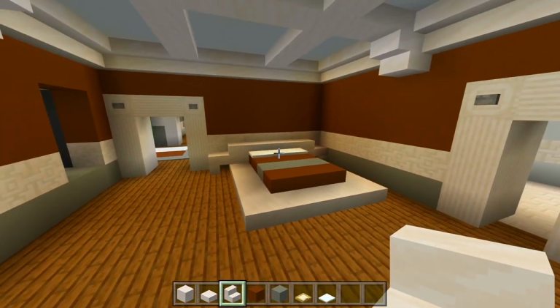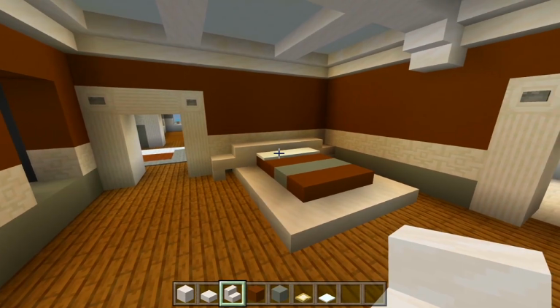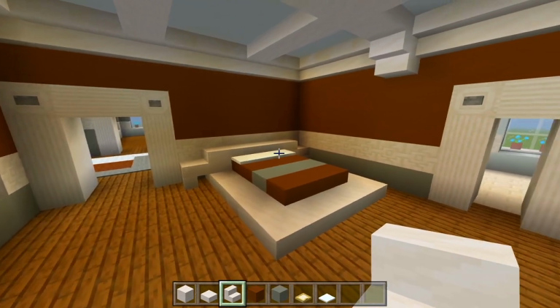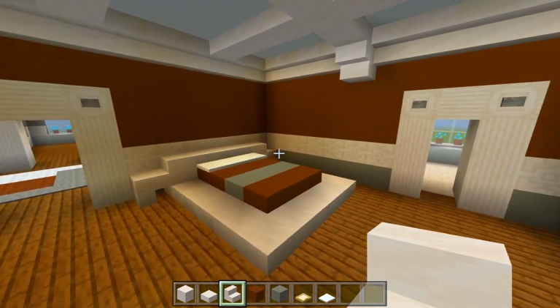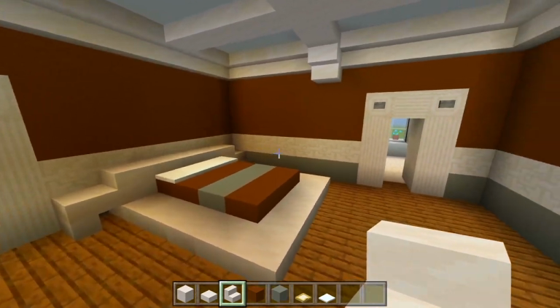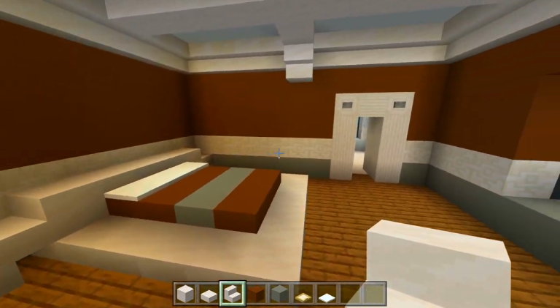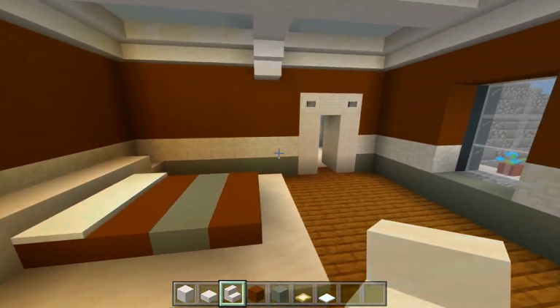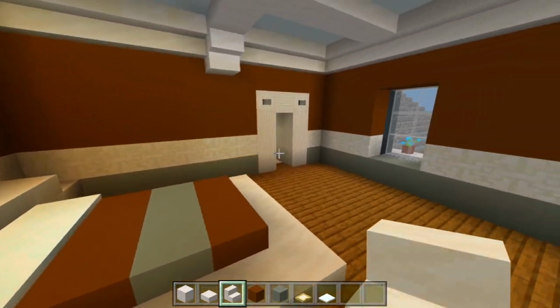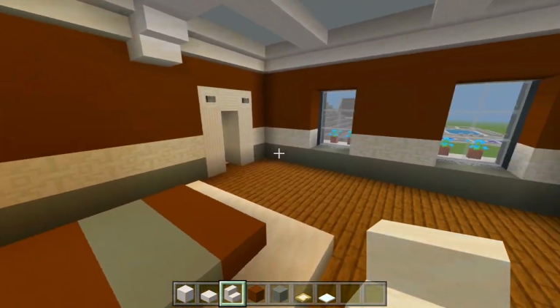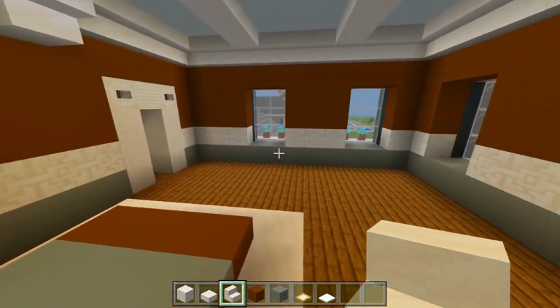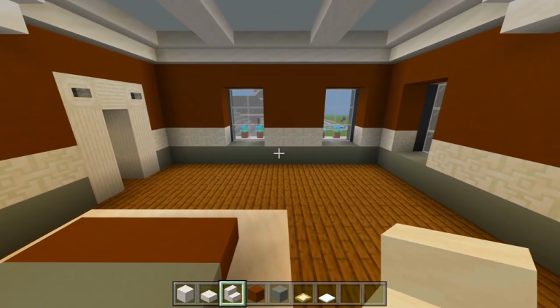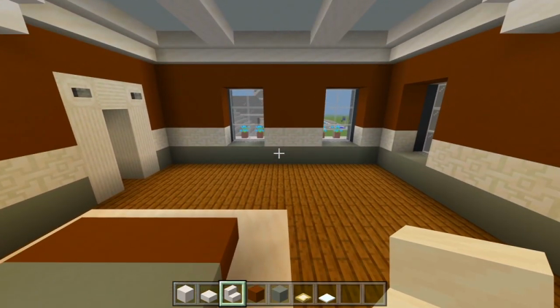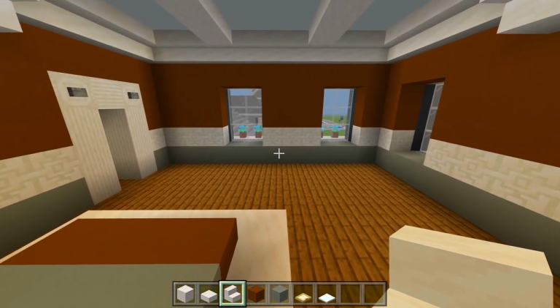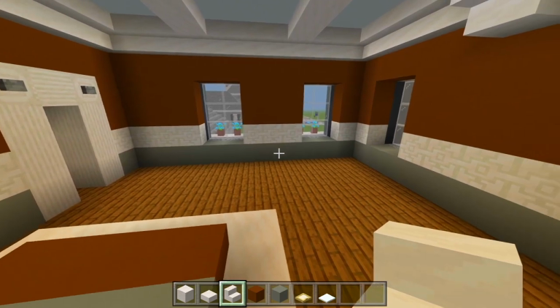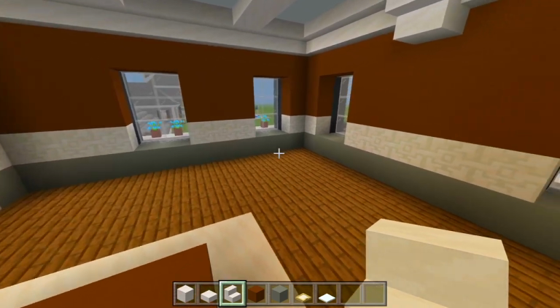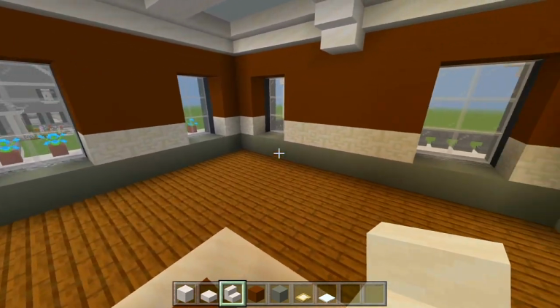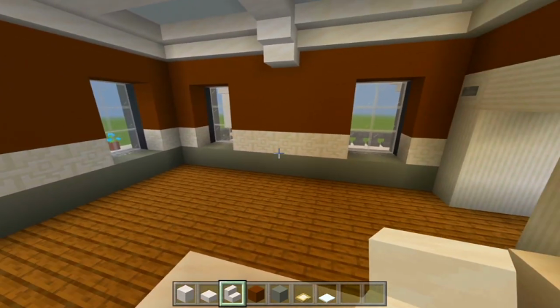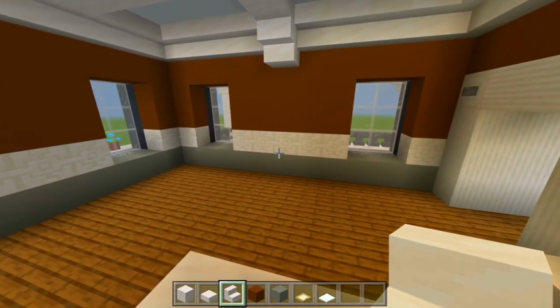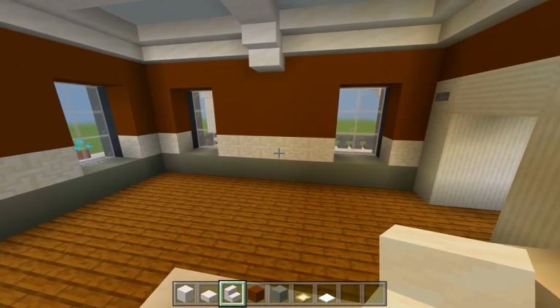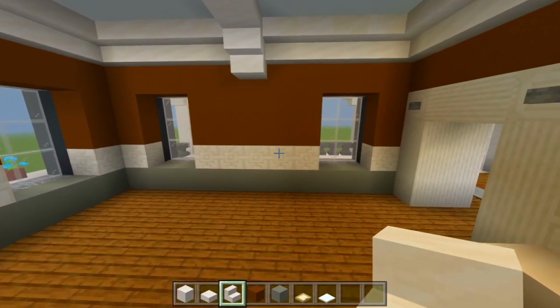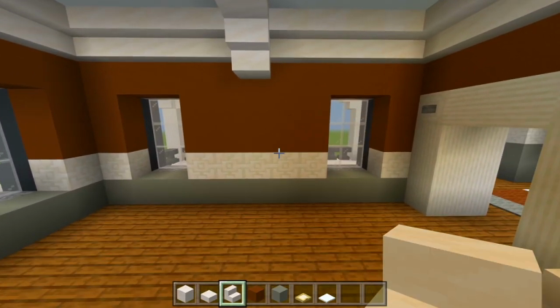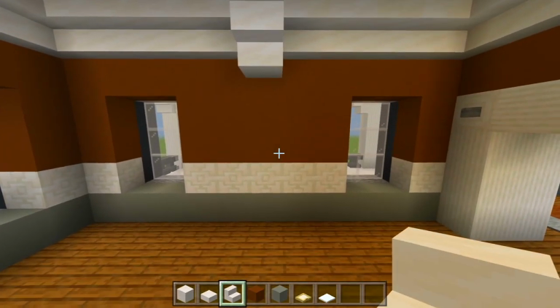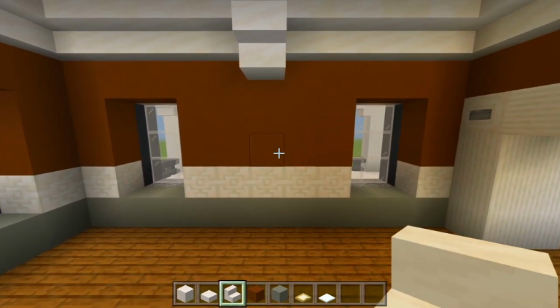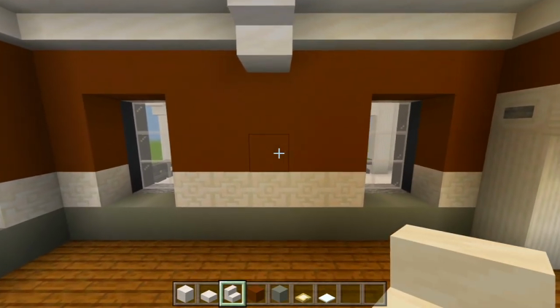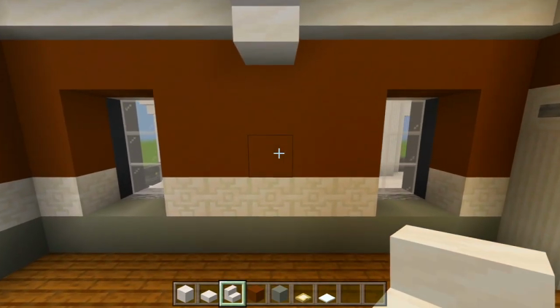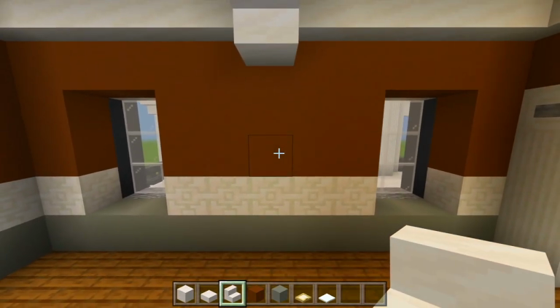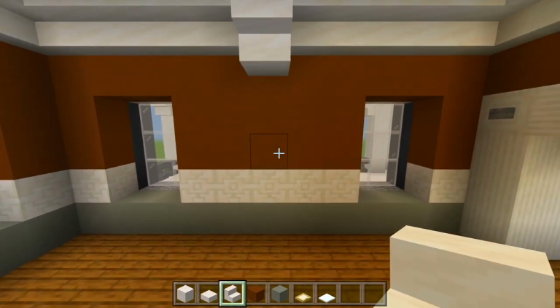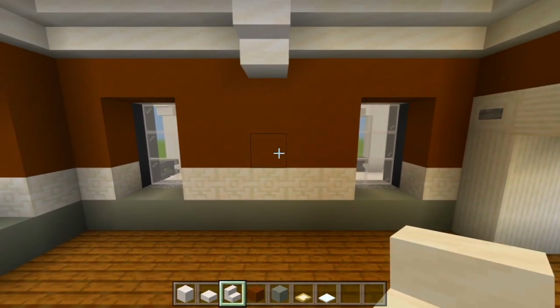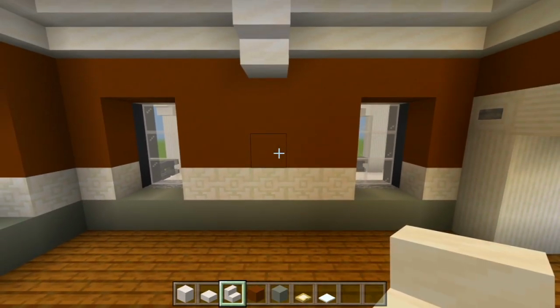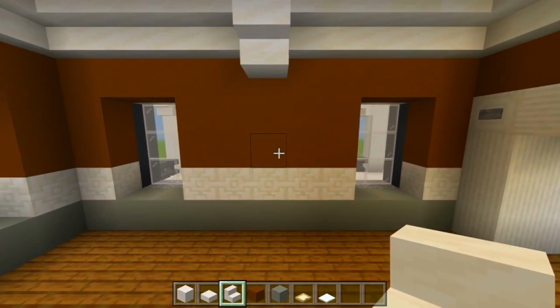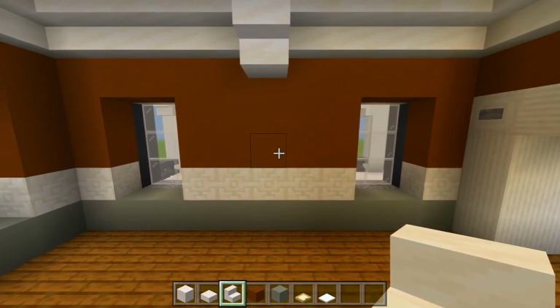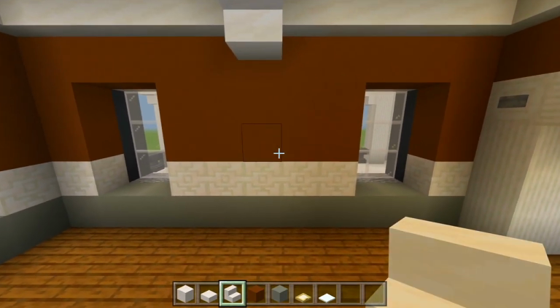I'll have 2 strips of brown concrete, a strip of light grey, and another strip of brown — that just kind of matches the walls. I'll have some snow here for the pillows, and then a smooth quartz stair on each end for the nightstand. I'm going to have a storage unit, and then over on this wall we could have a cutout.